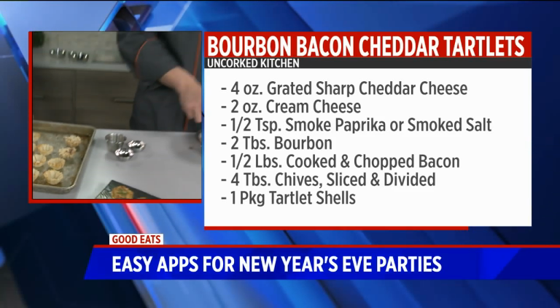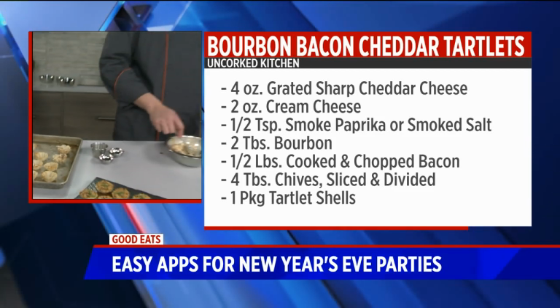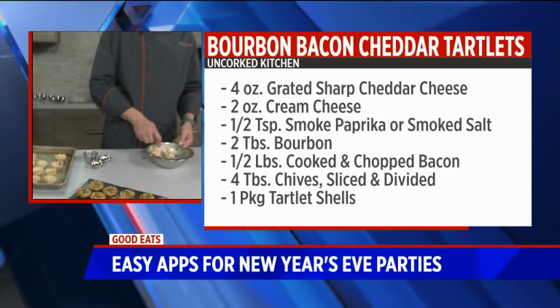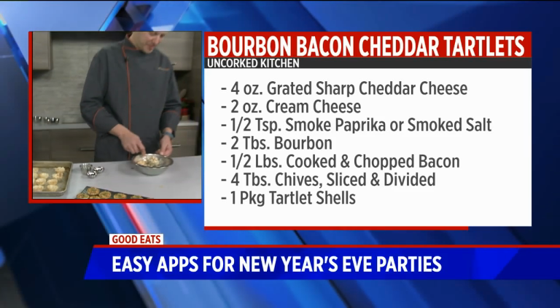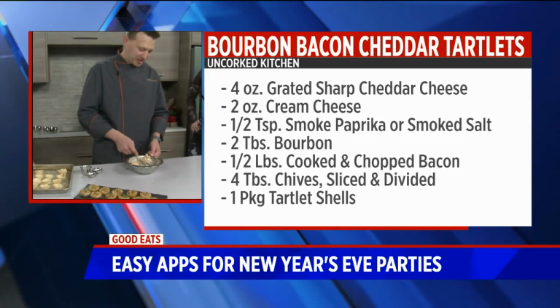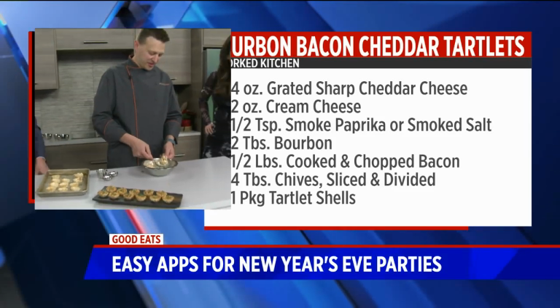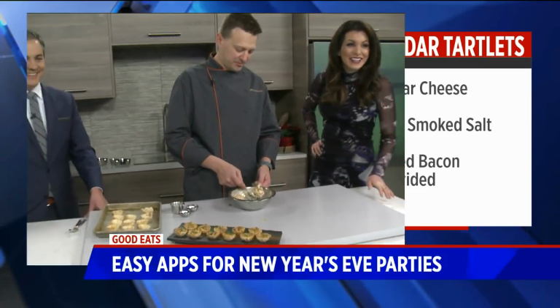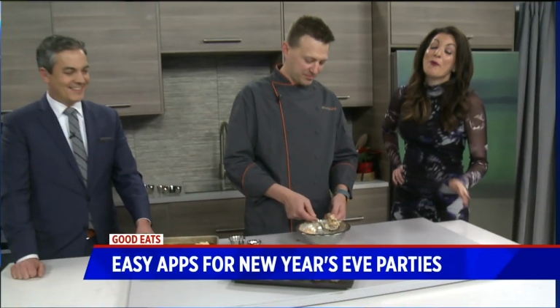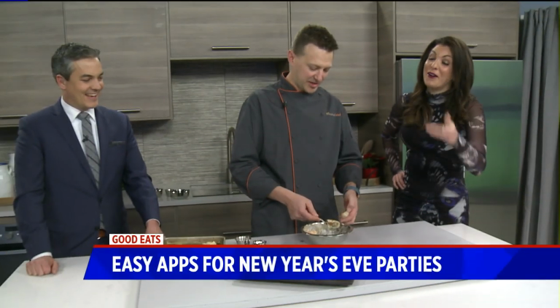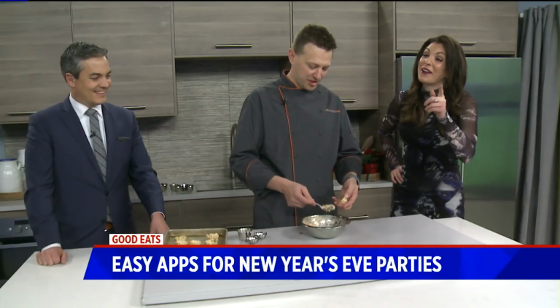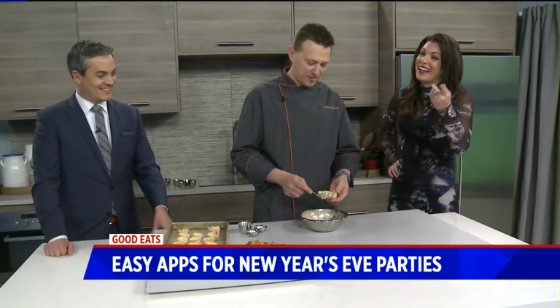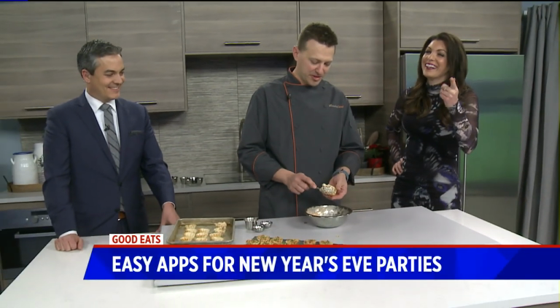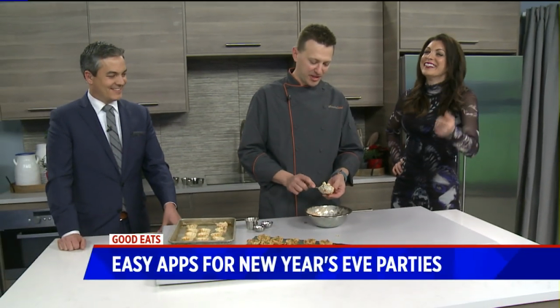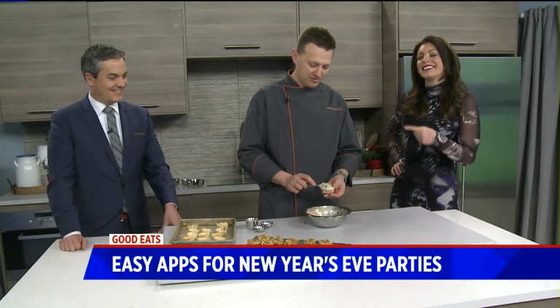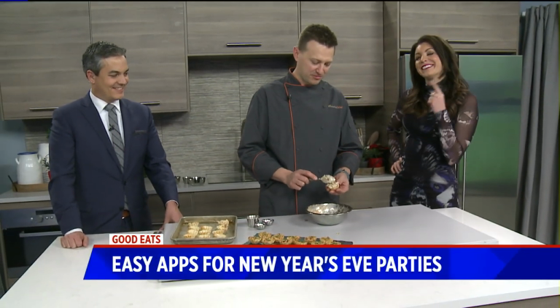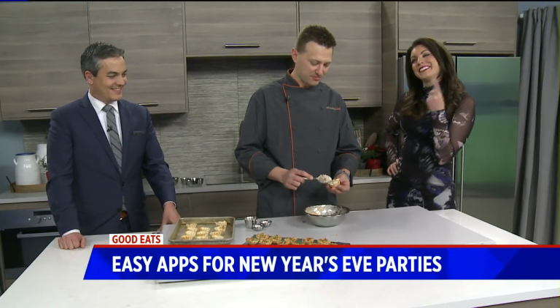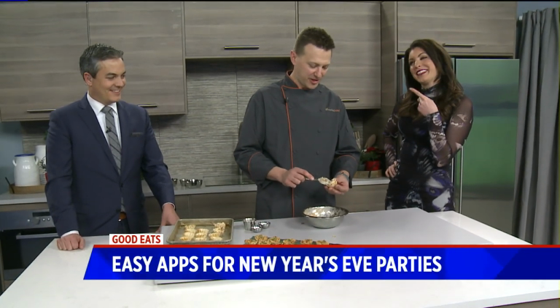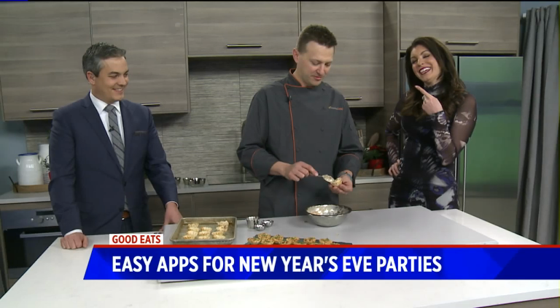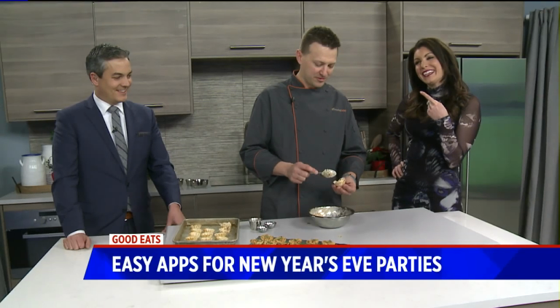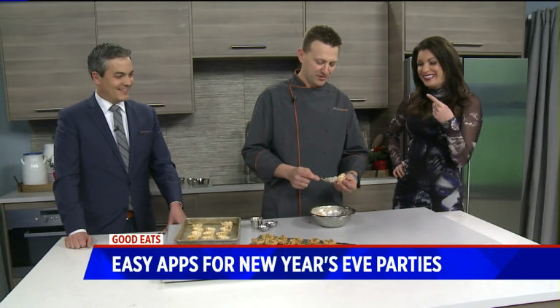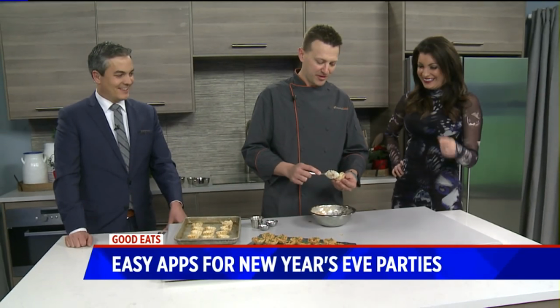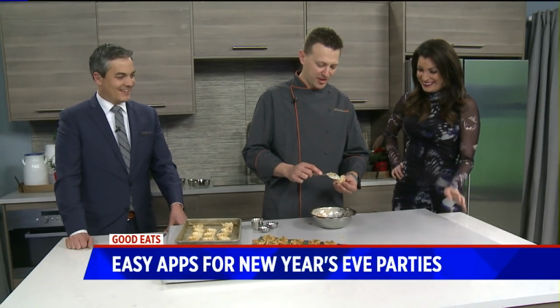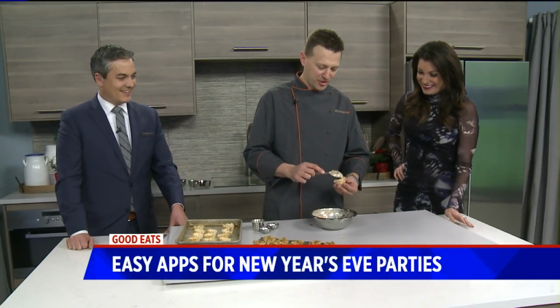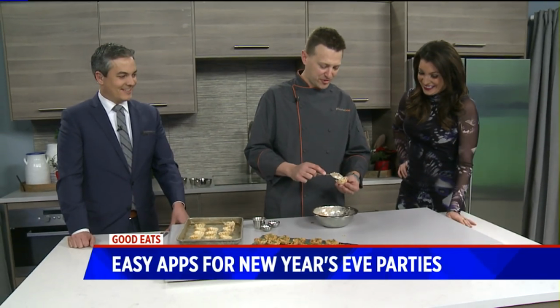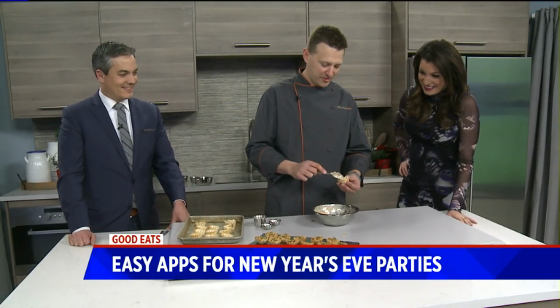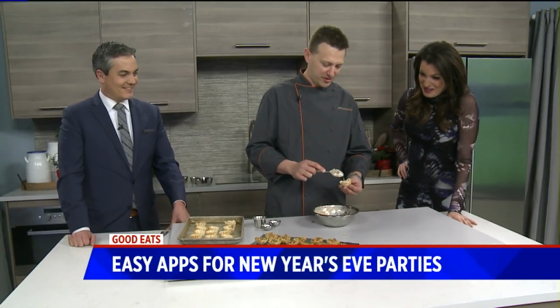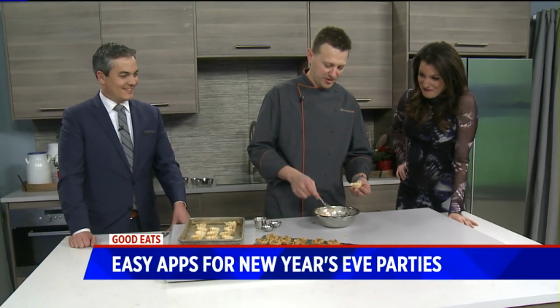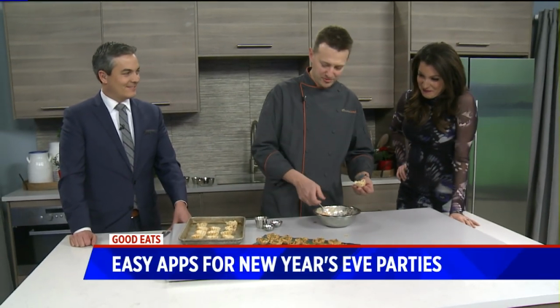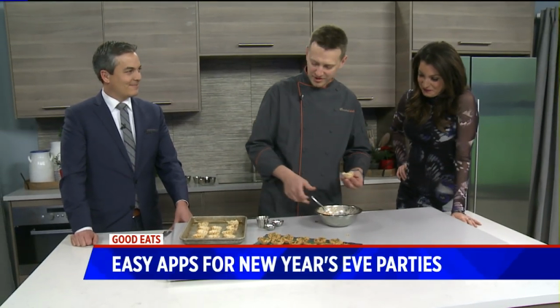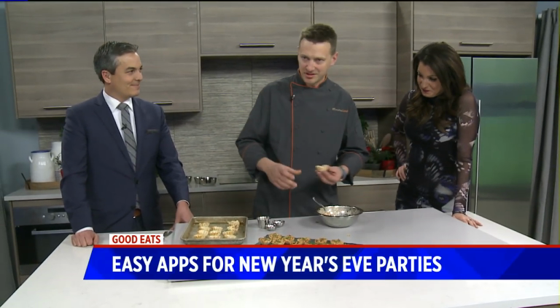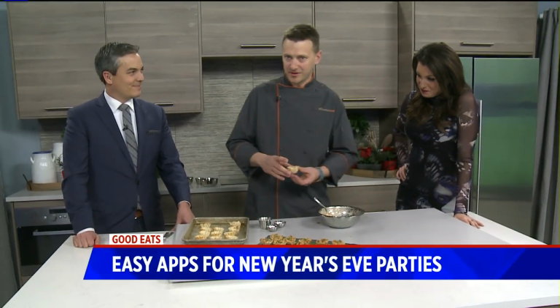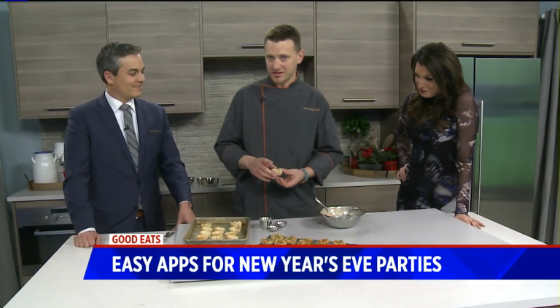Well, you eat too many of them — that could be one thing. And it goes great with New Year's Eve cocktails.